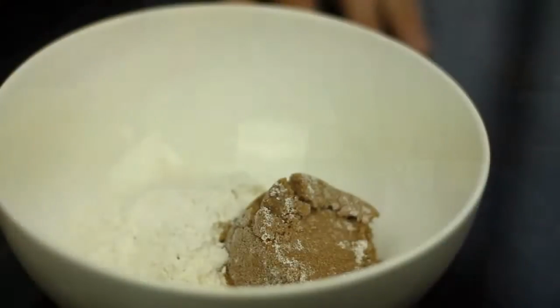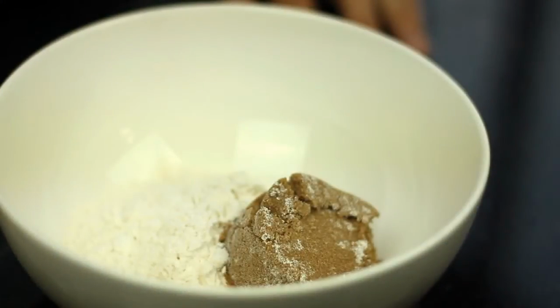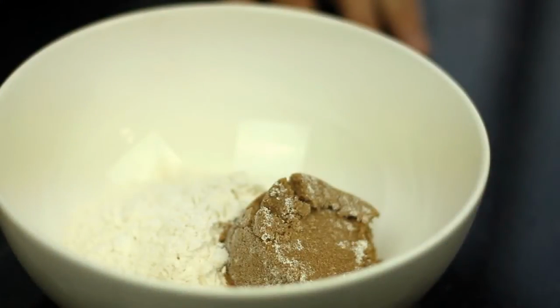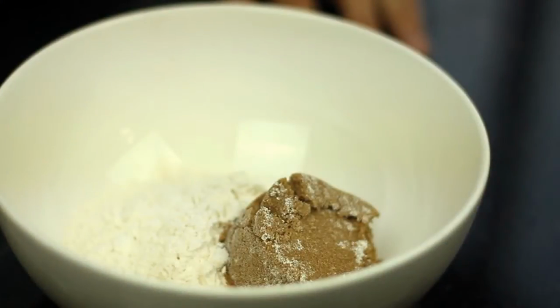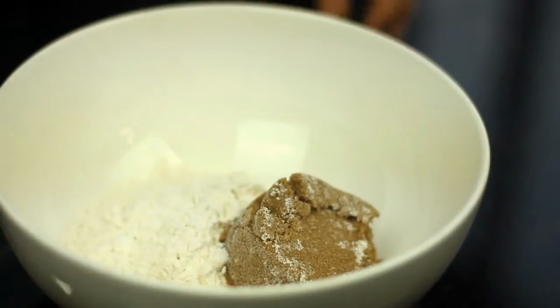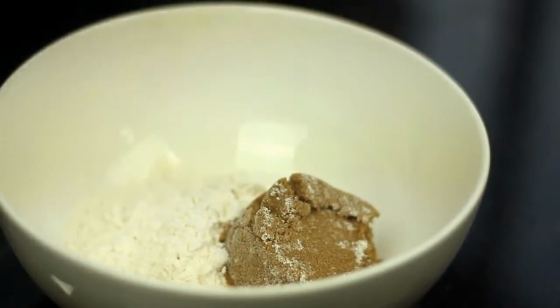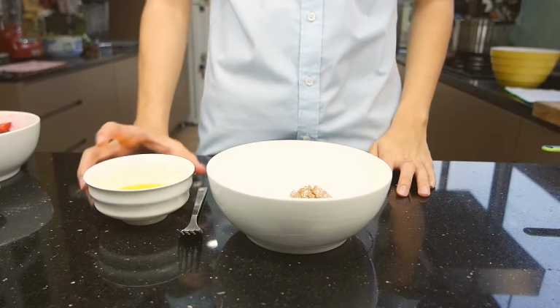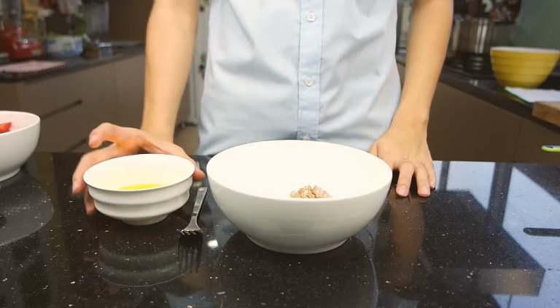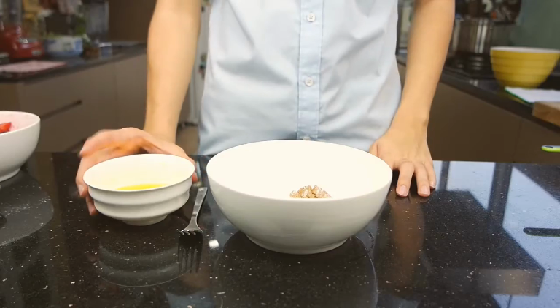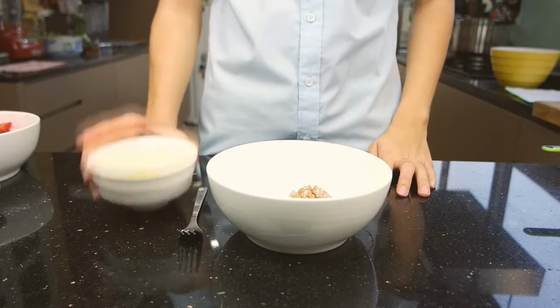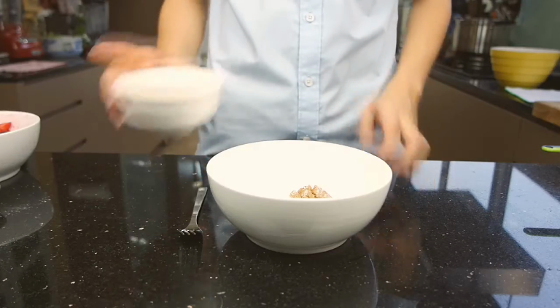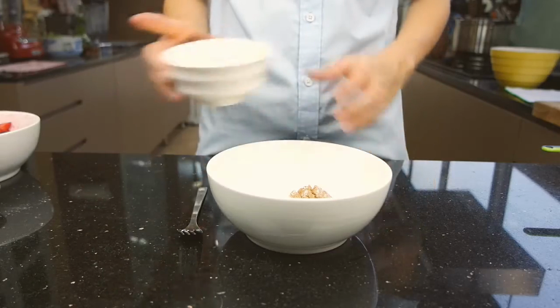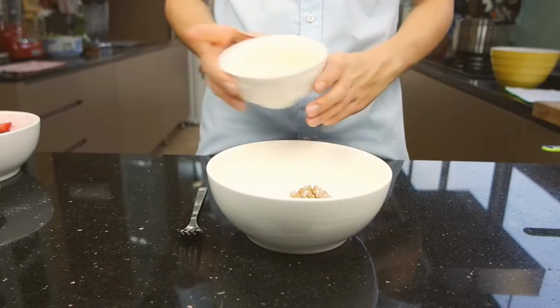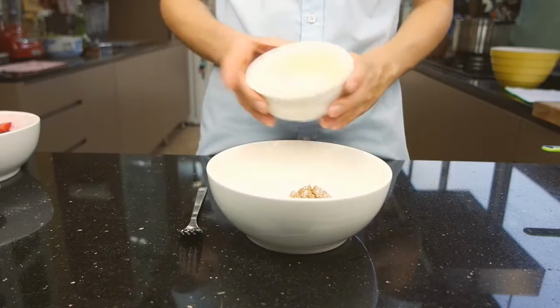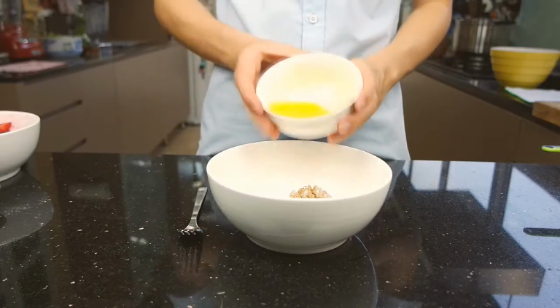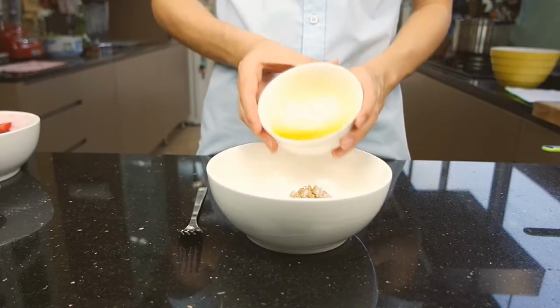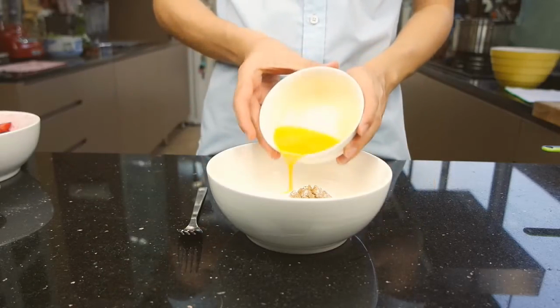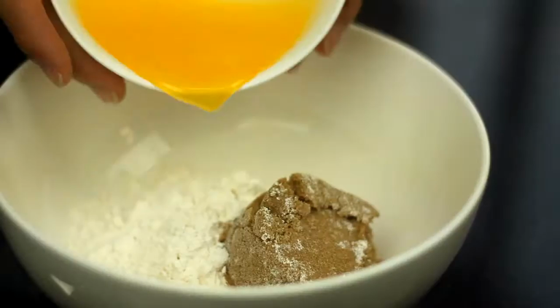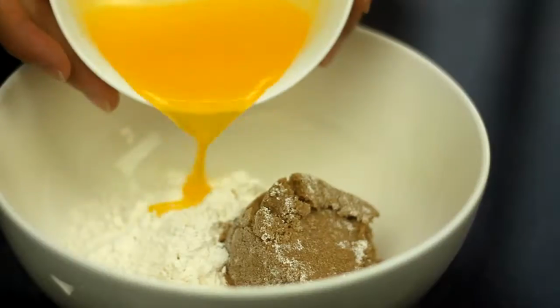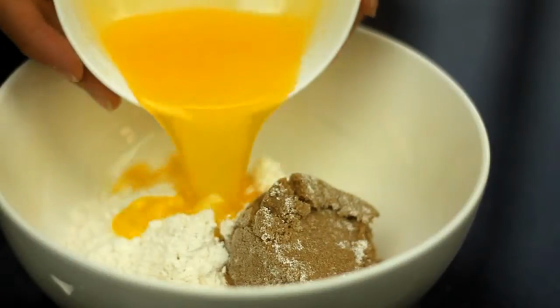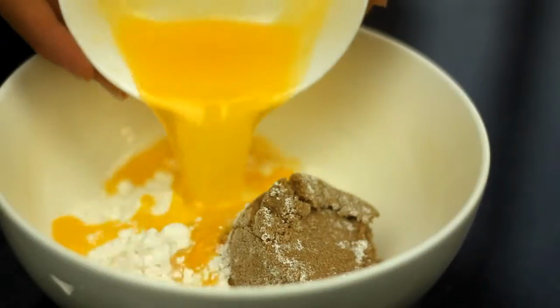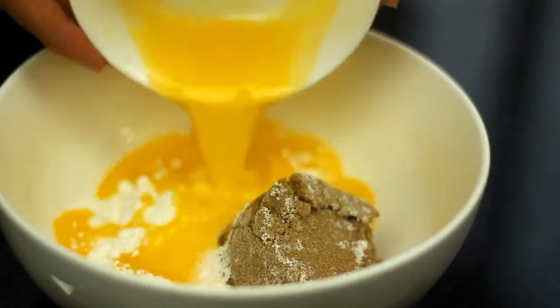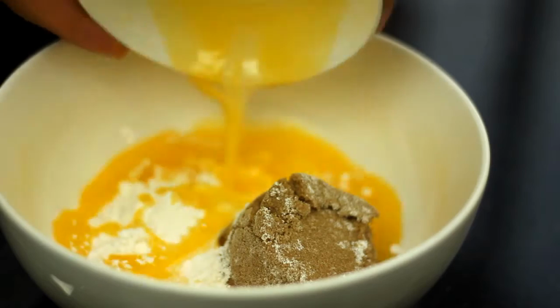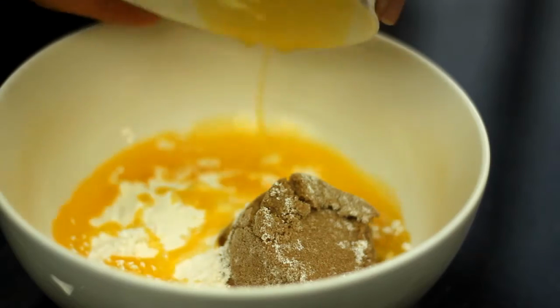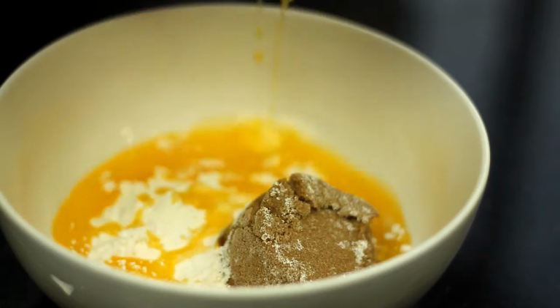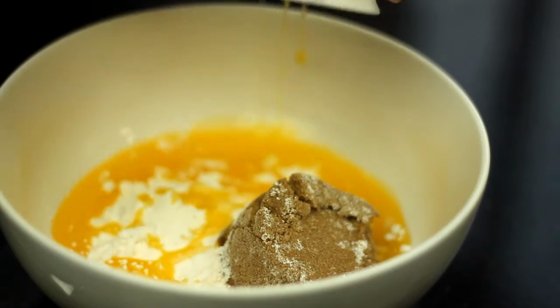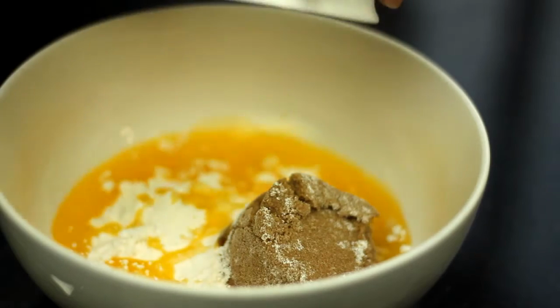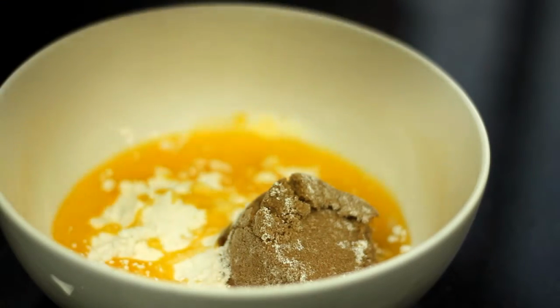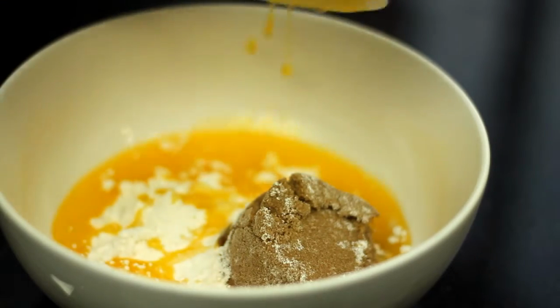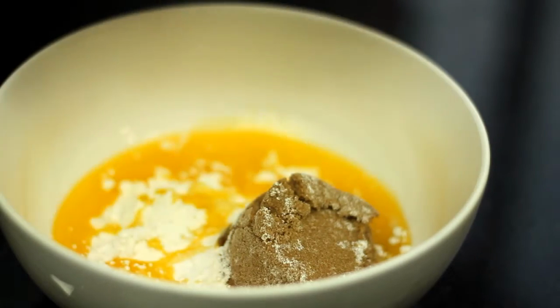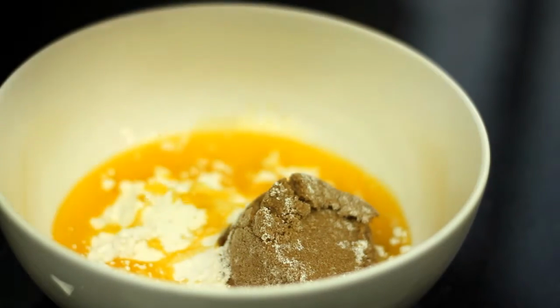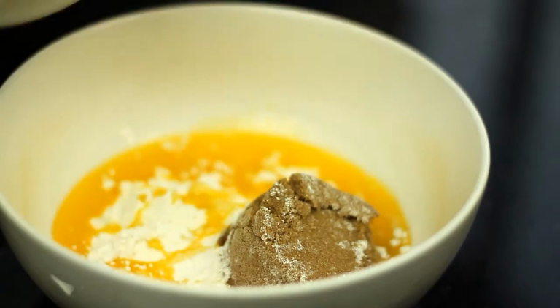To make your crumble, rub in melted butter with plain flour and brown sugar.